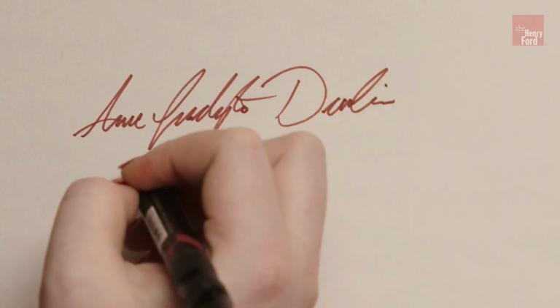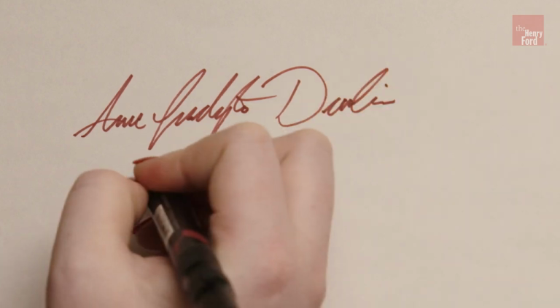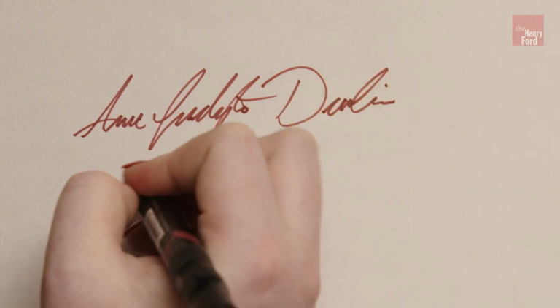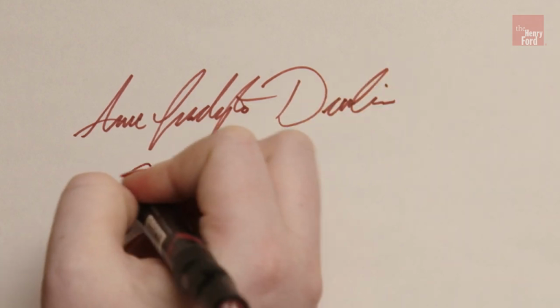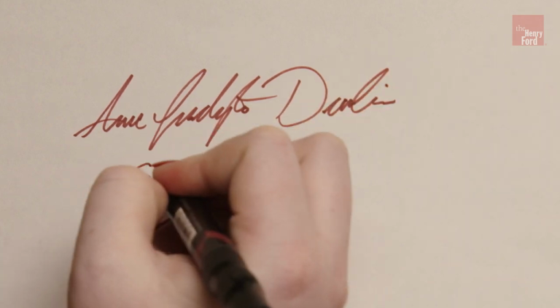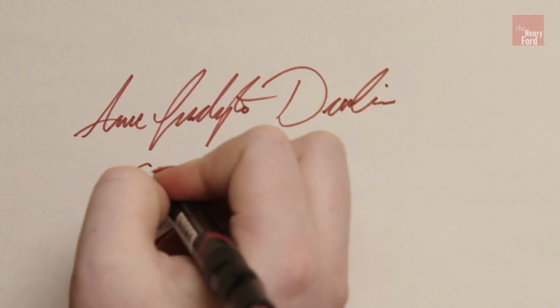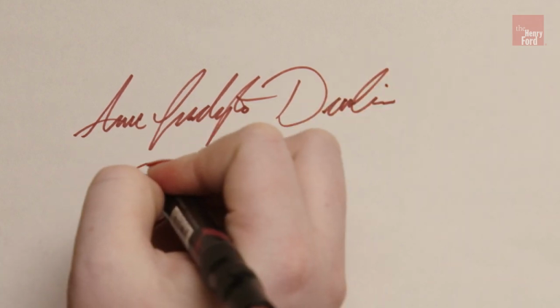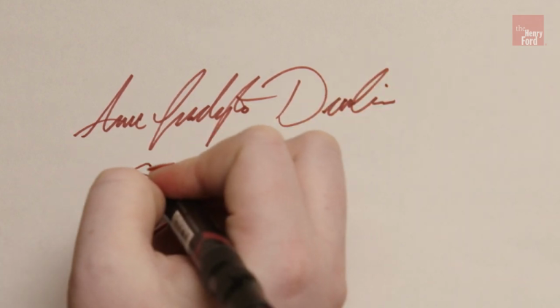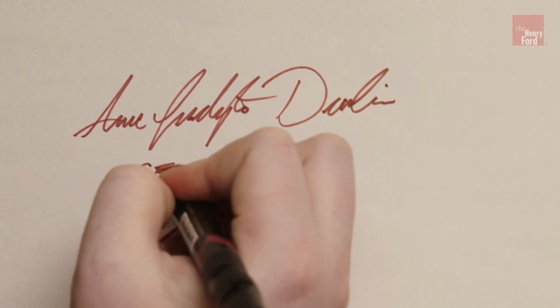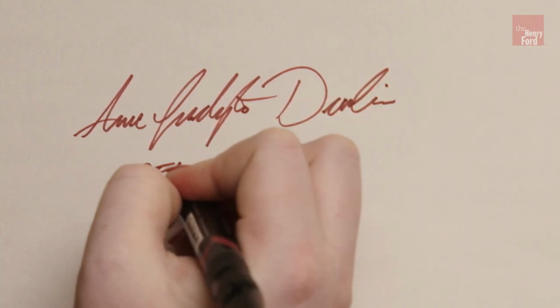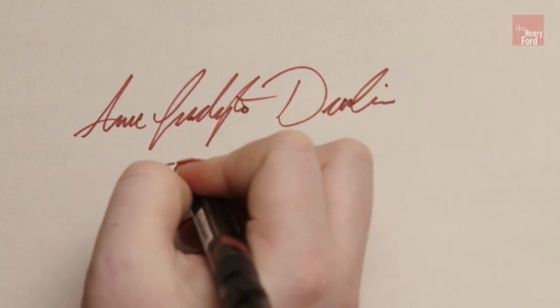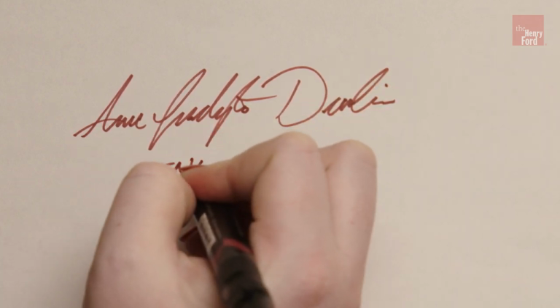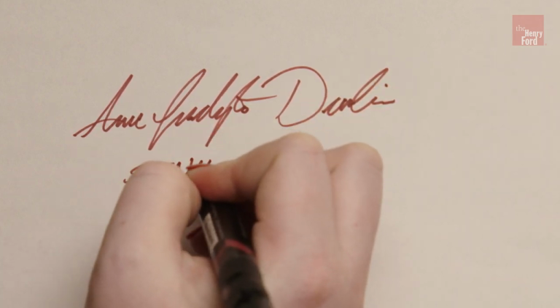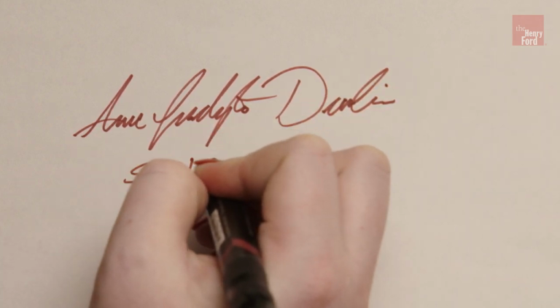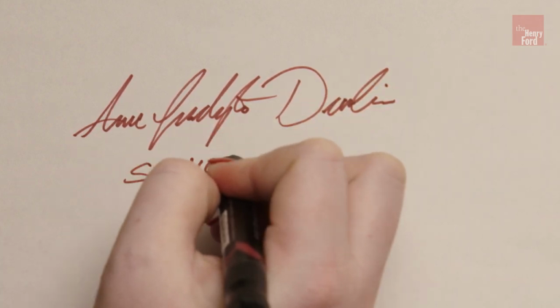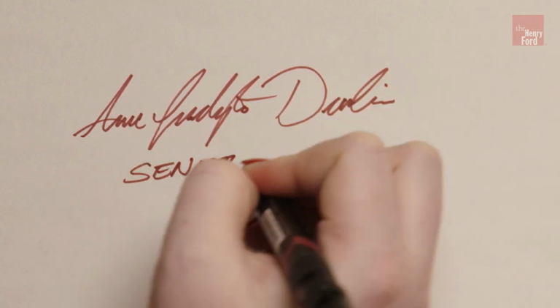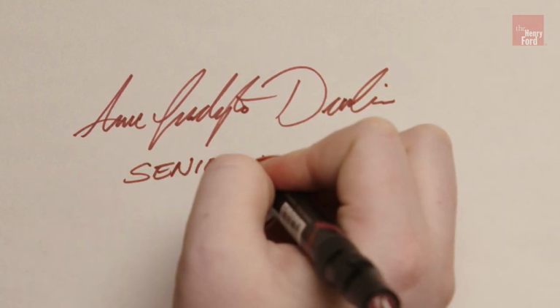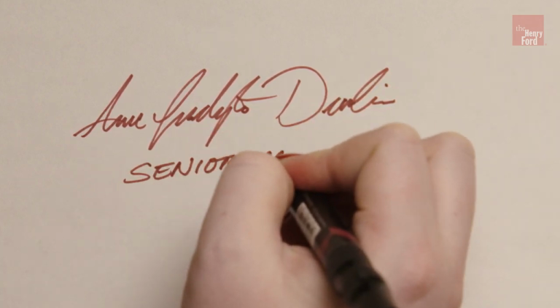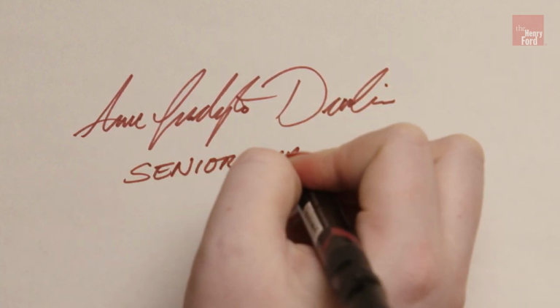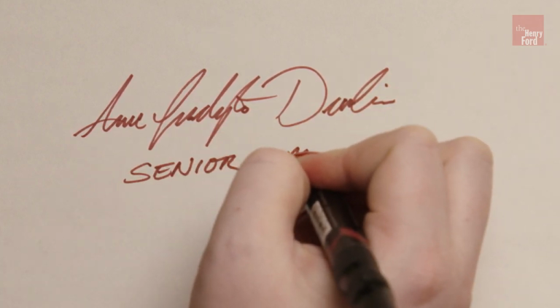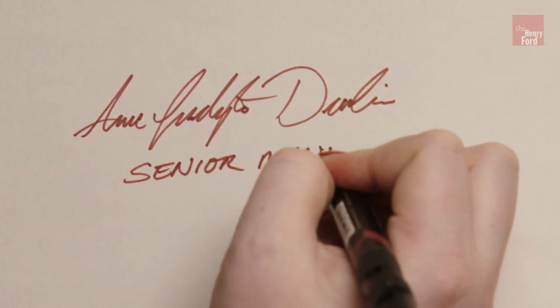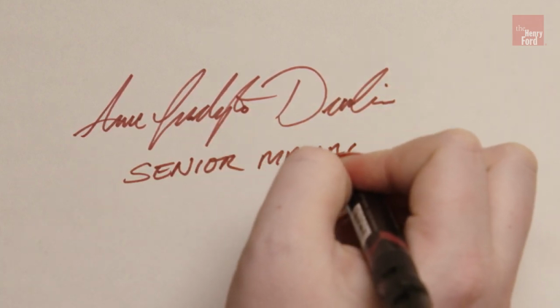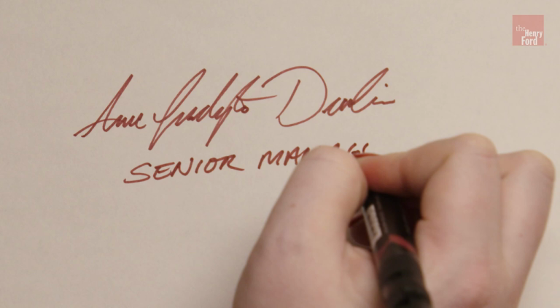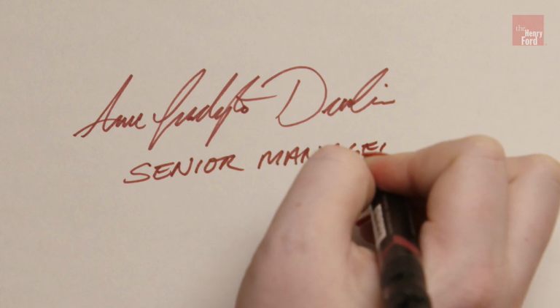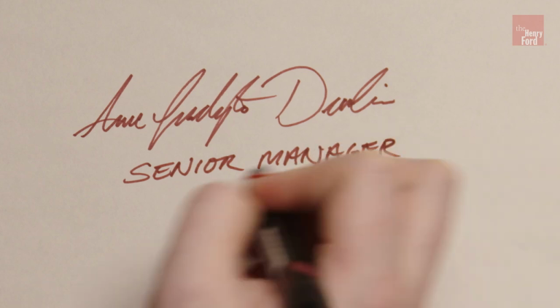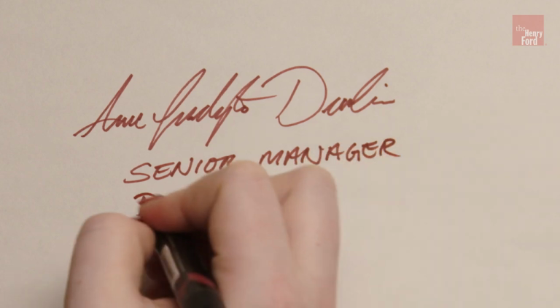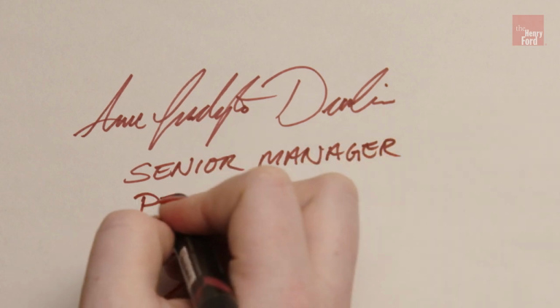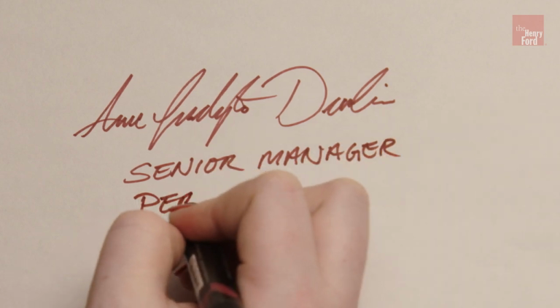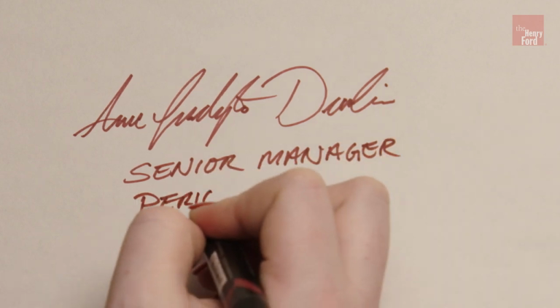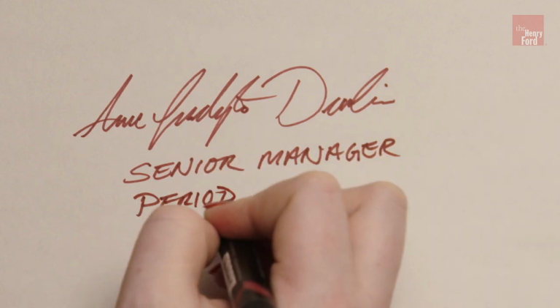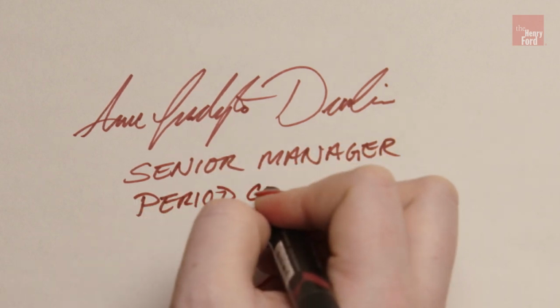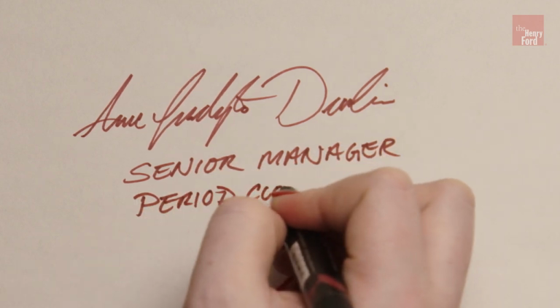I'm Anne Sucheta Devlin, the senior manager of the Period Clothing Studio.